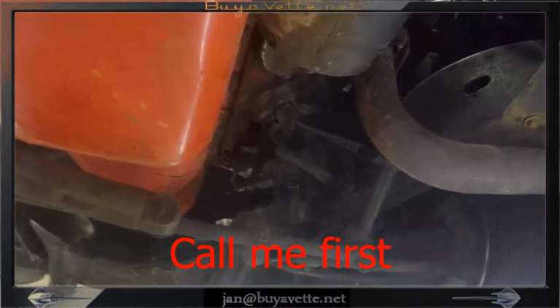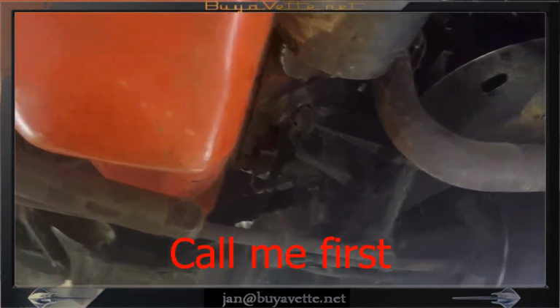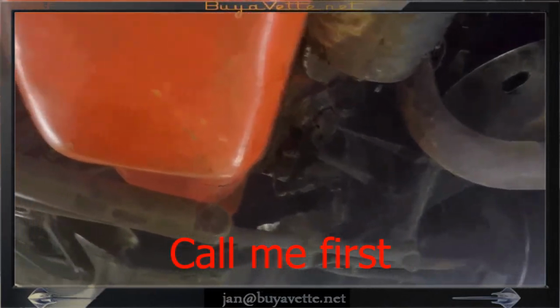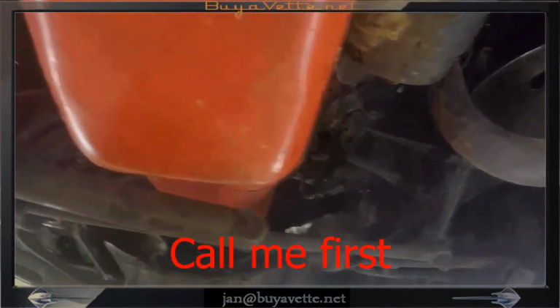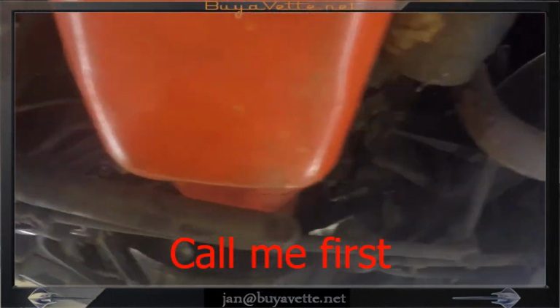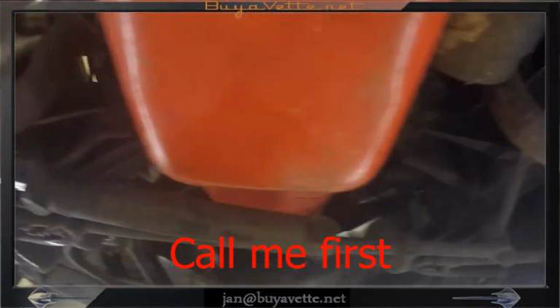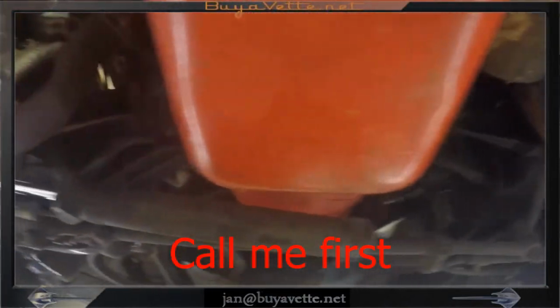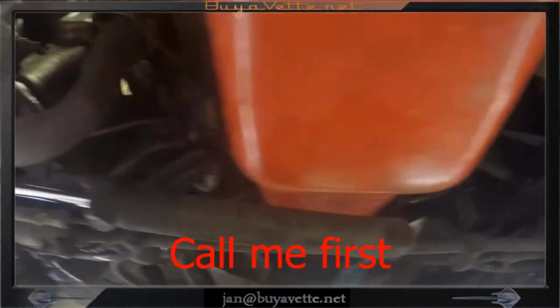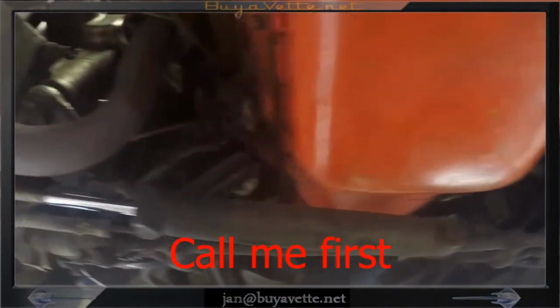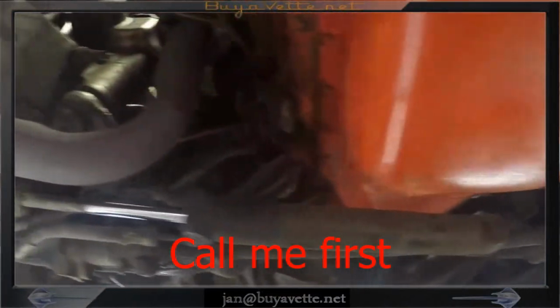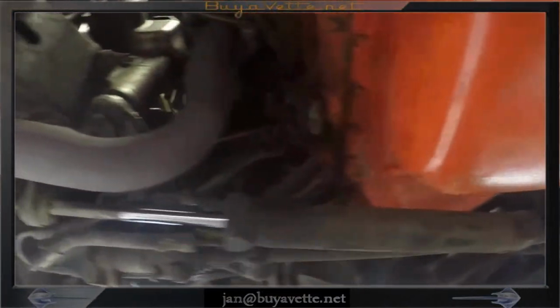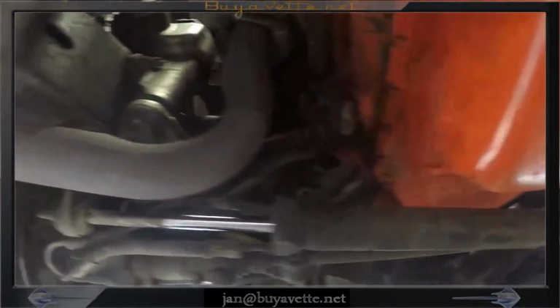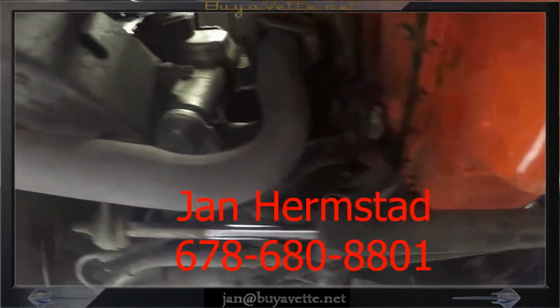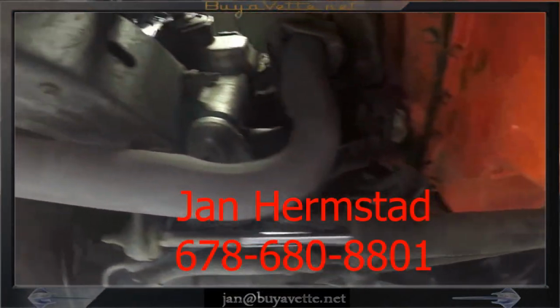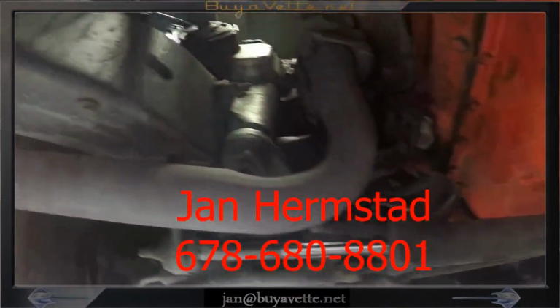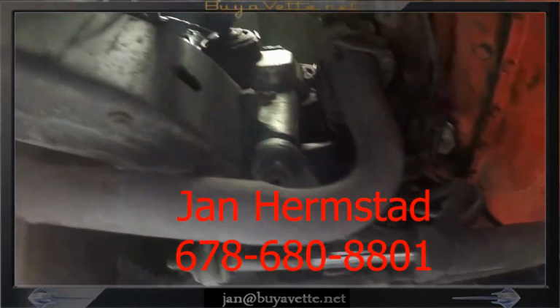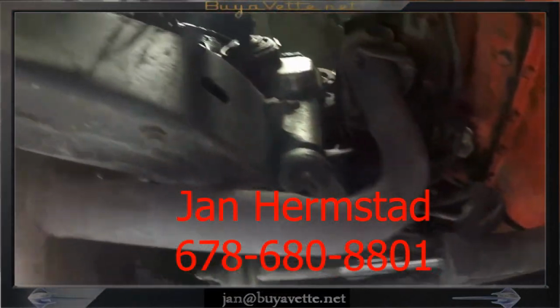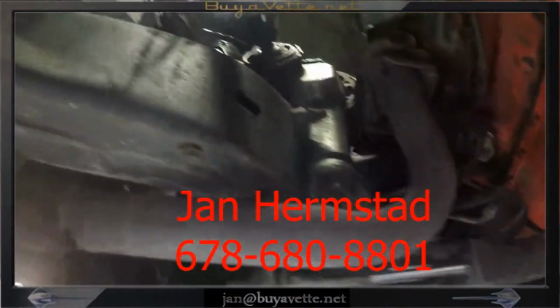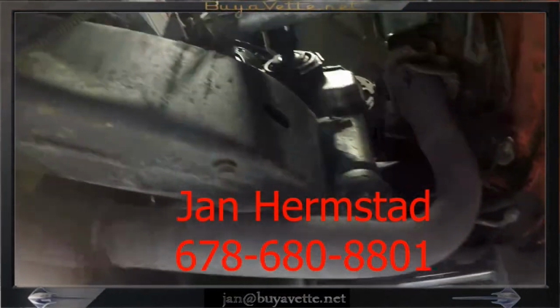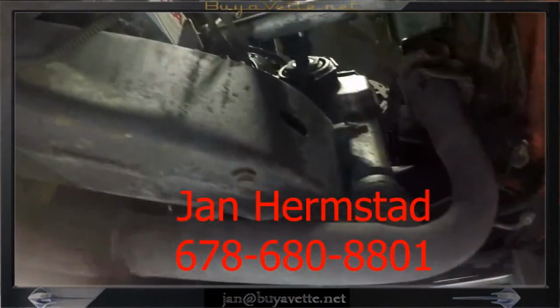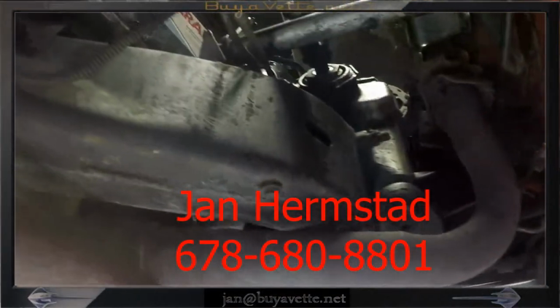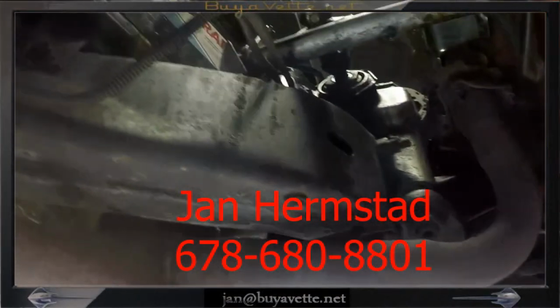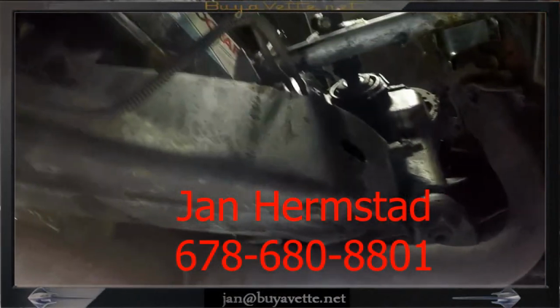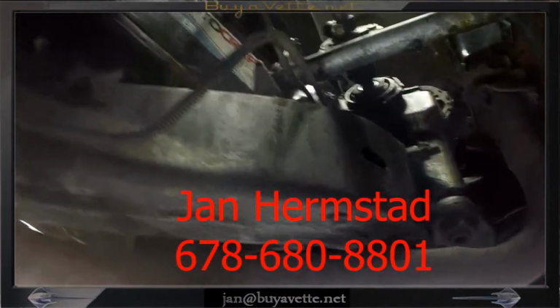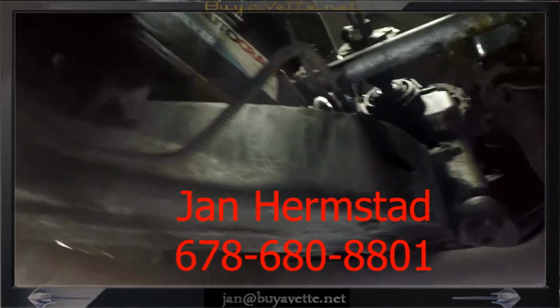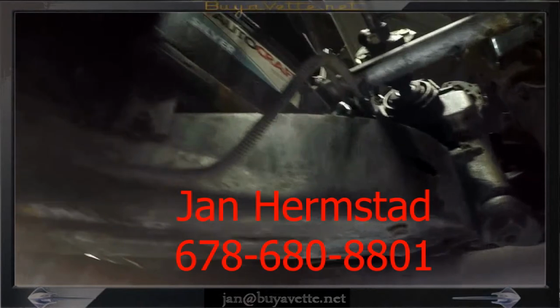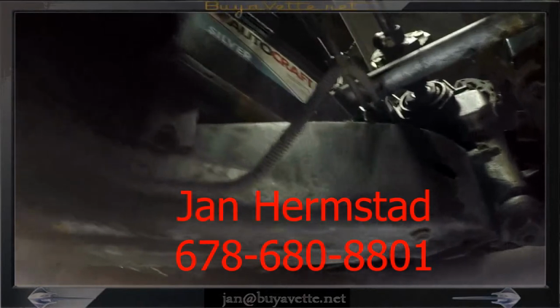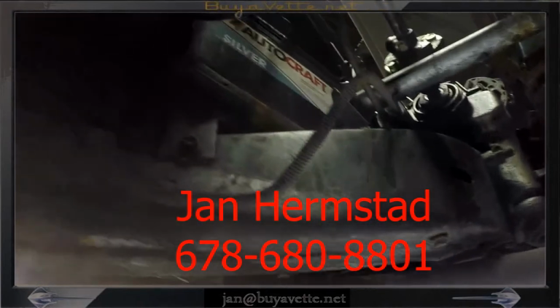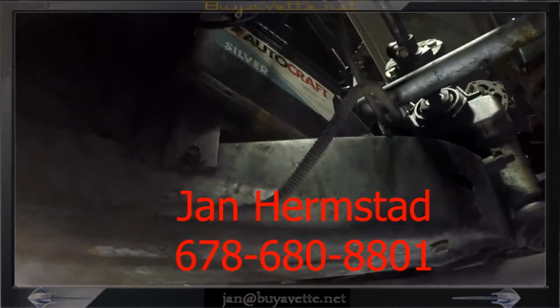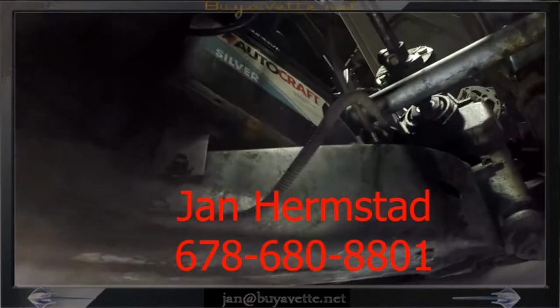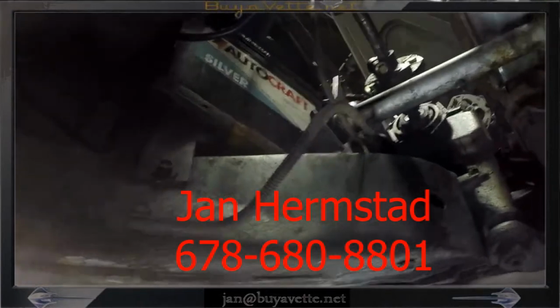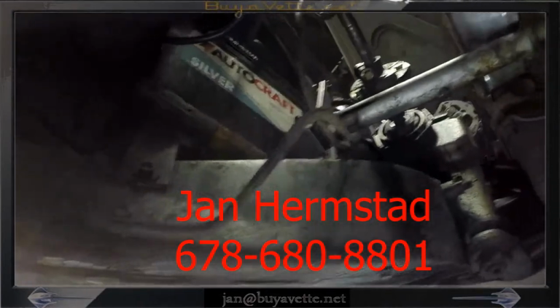Be sure to call me first at 678-680-8801. Thank you for looking.